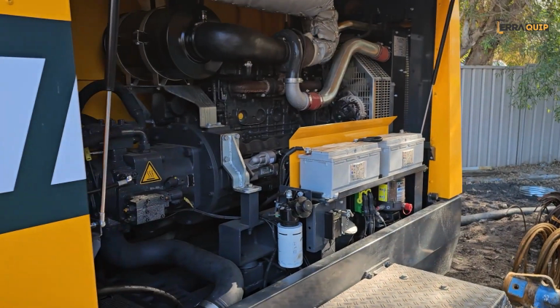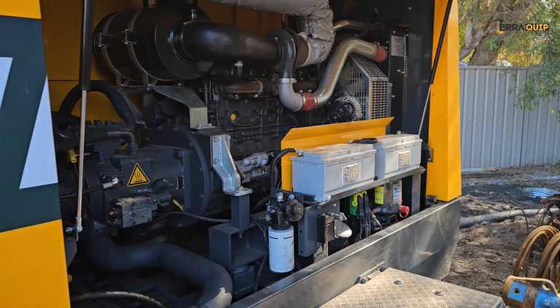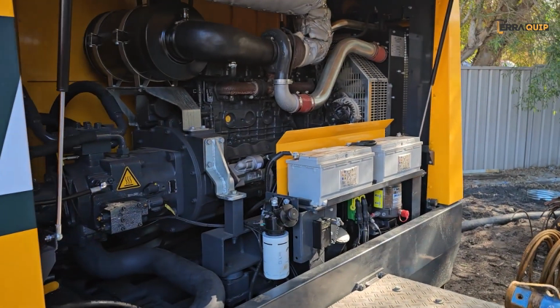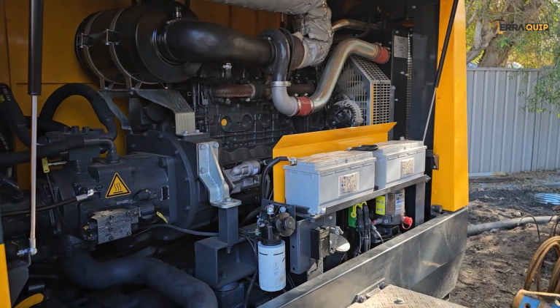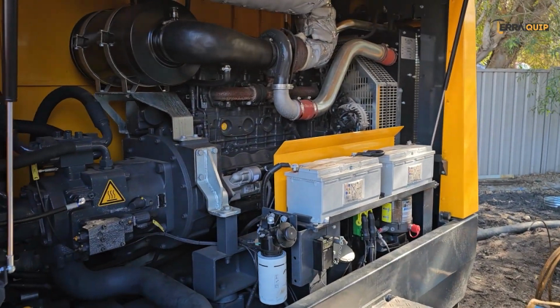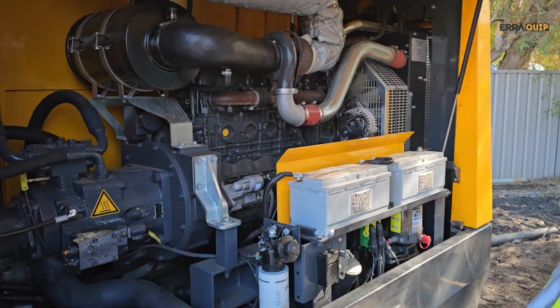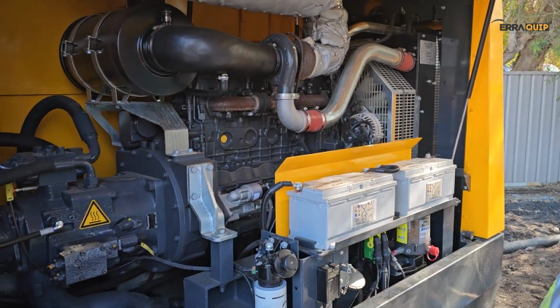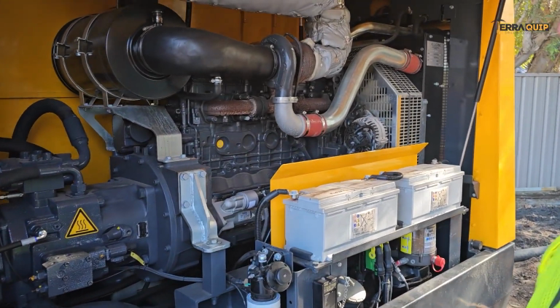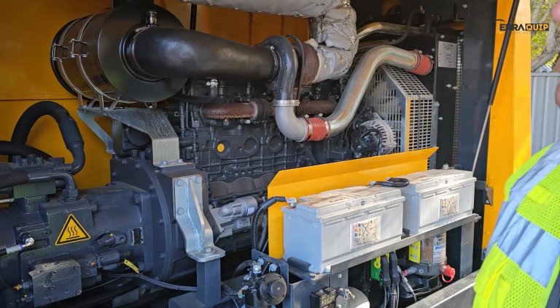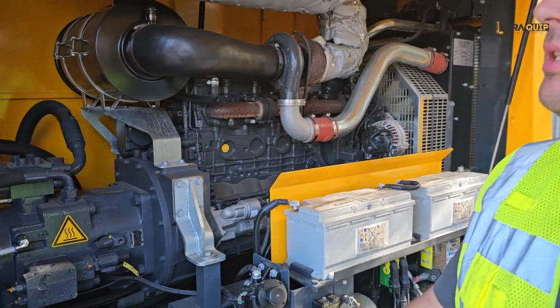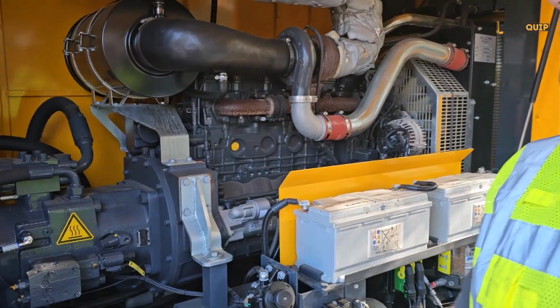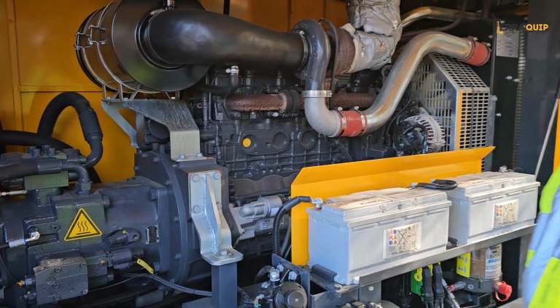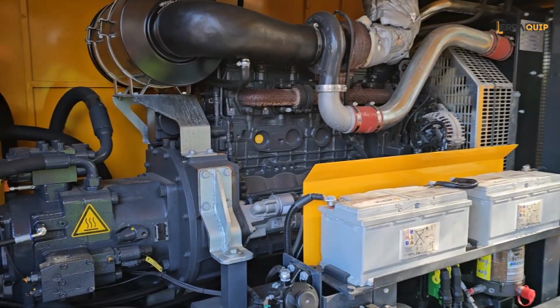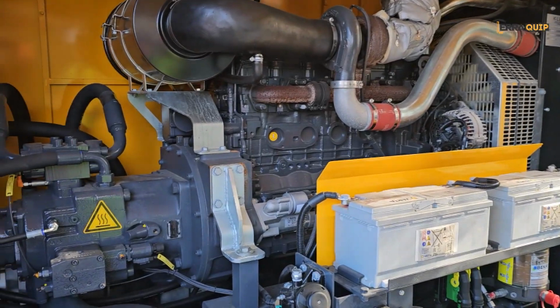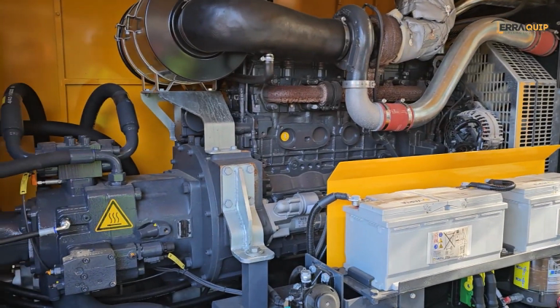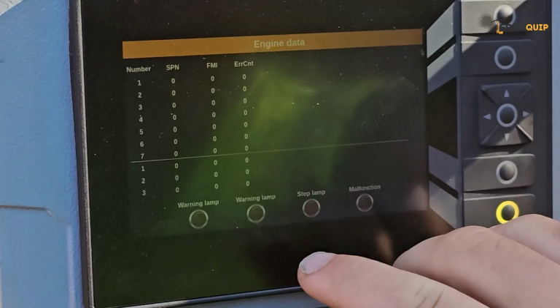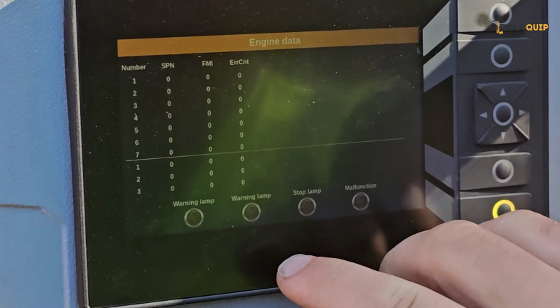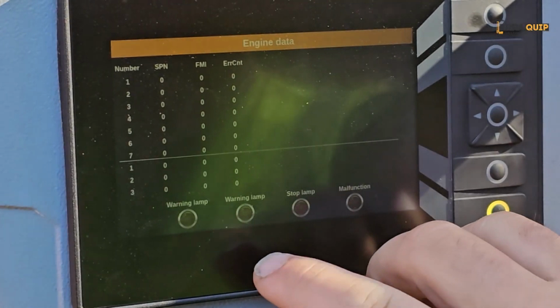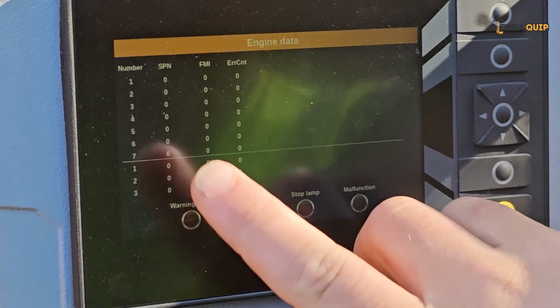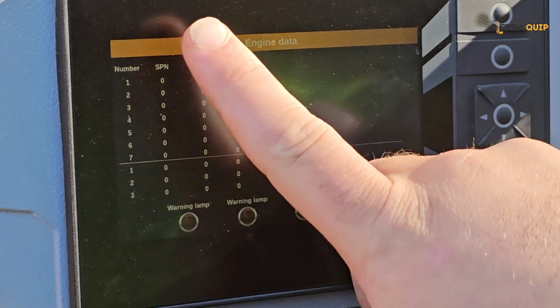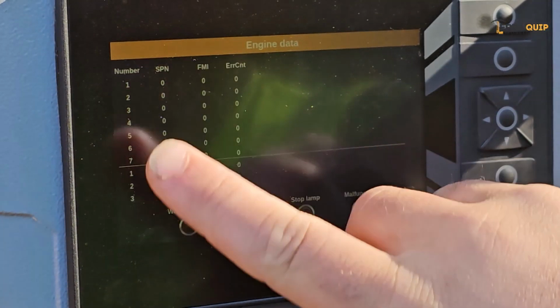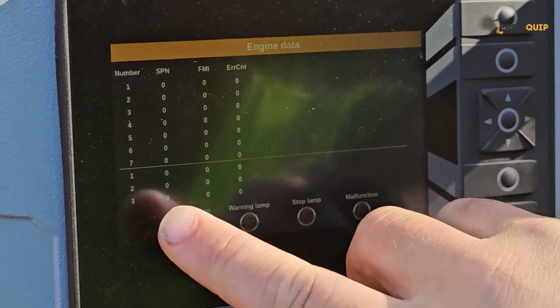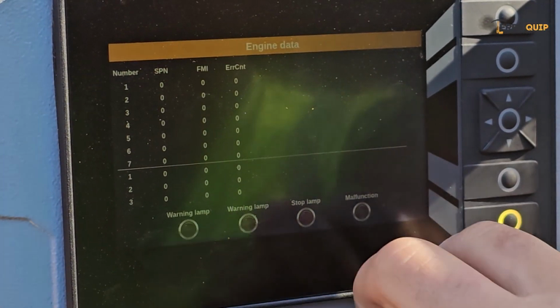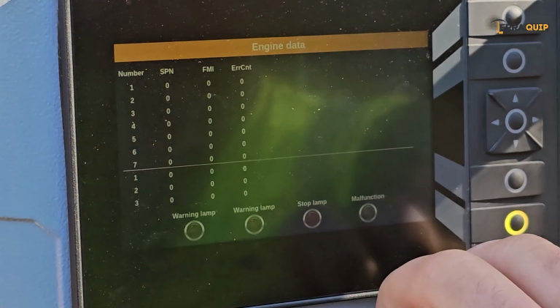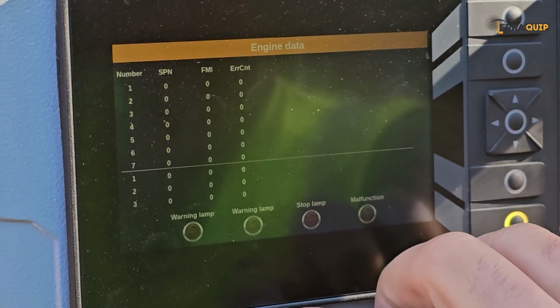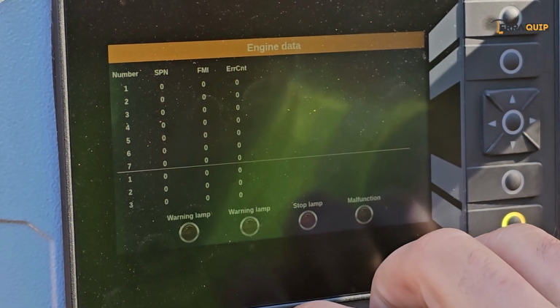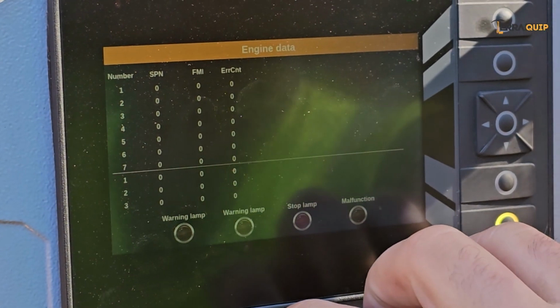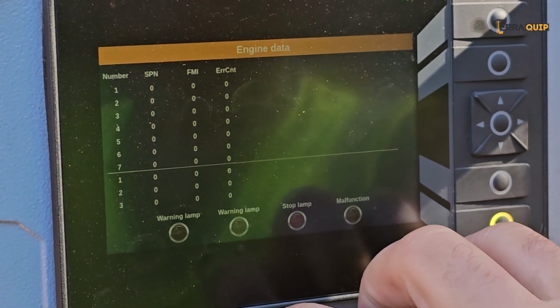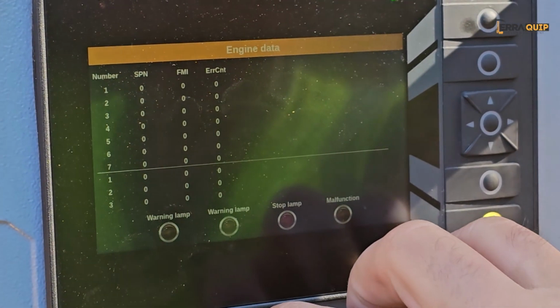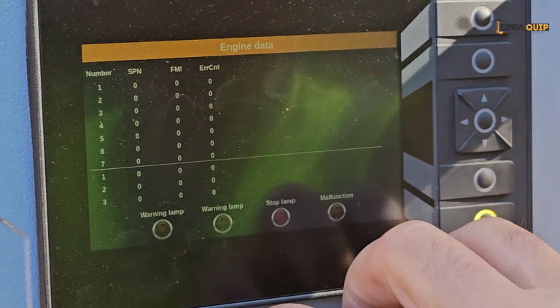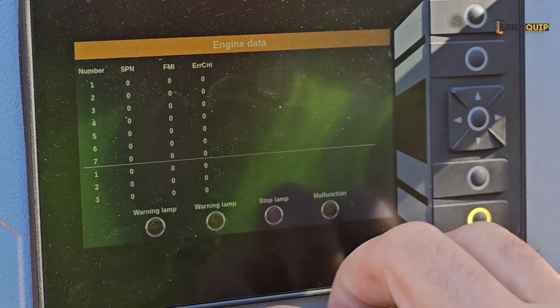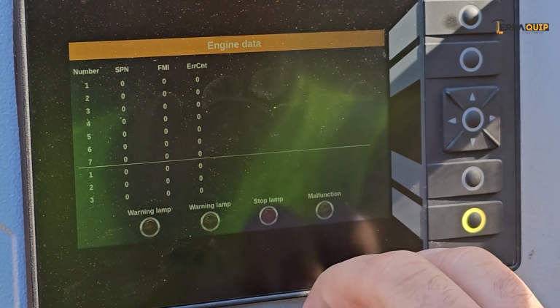Strategic placement of the engine away from temperature-sensitive components such as electronic components.